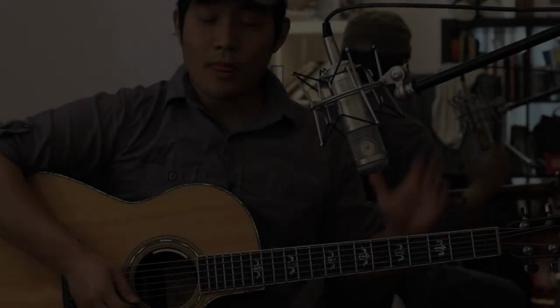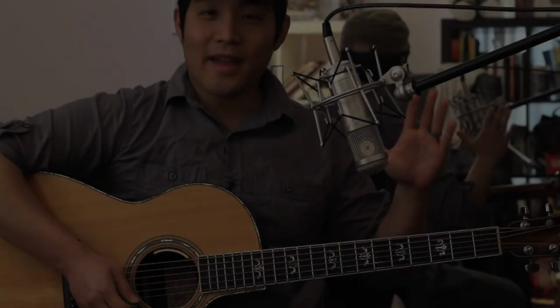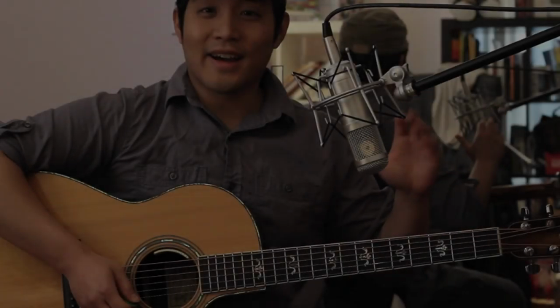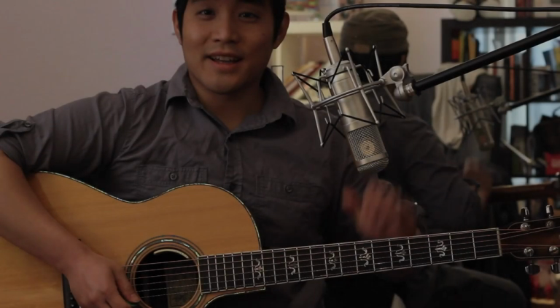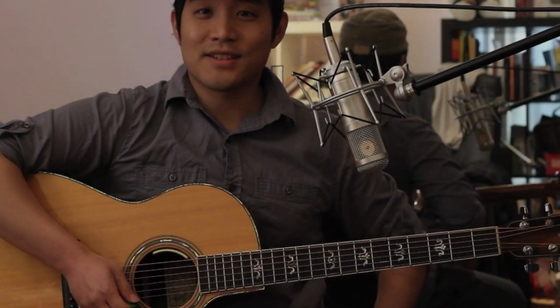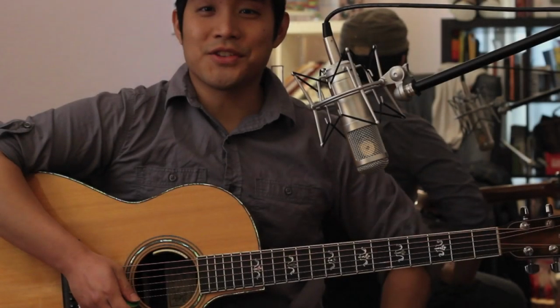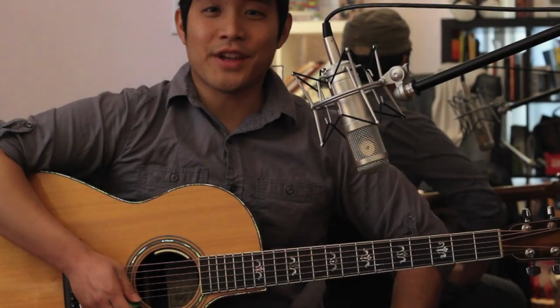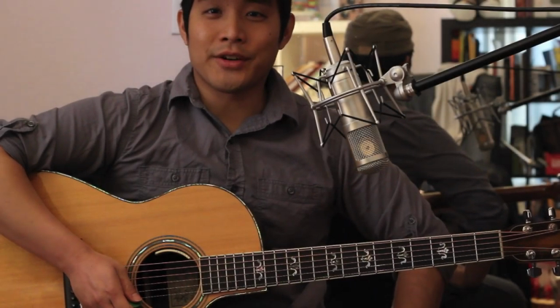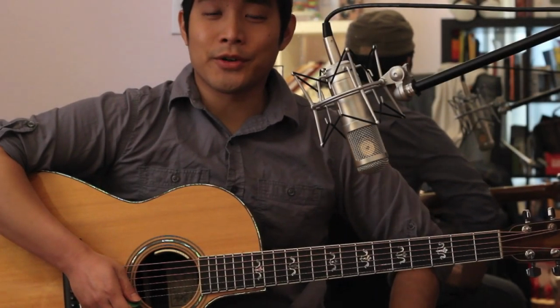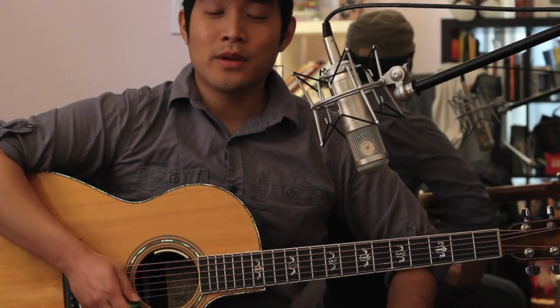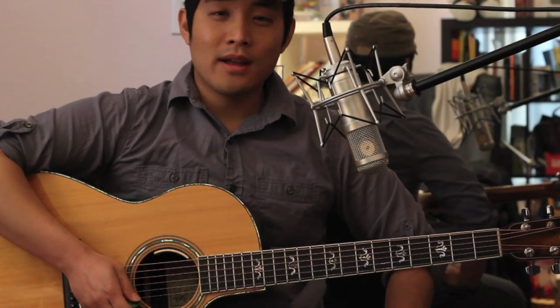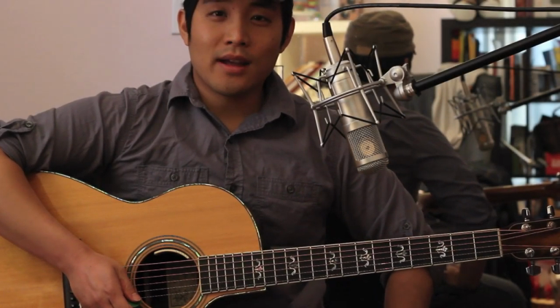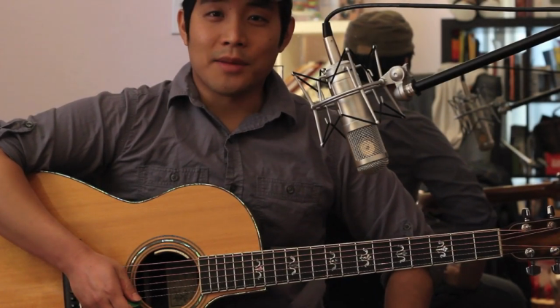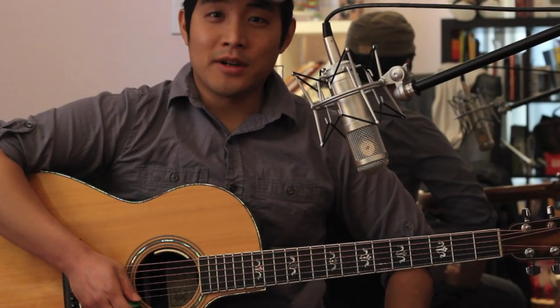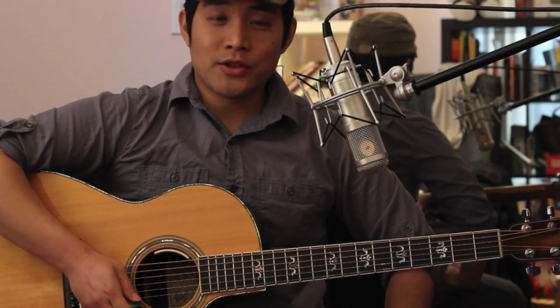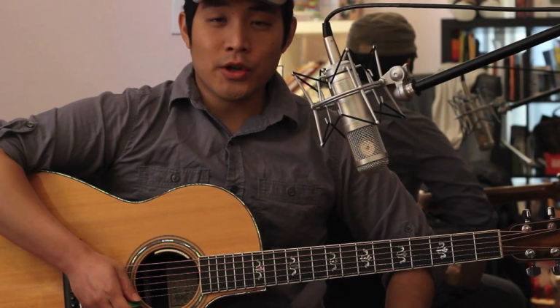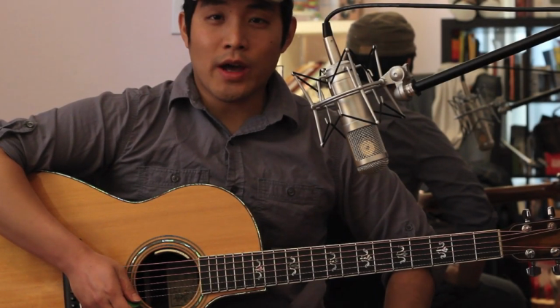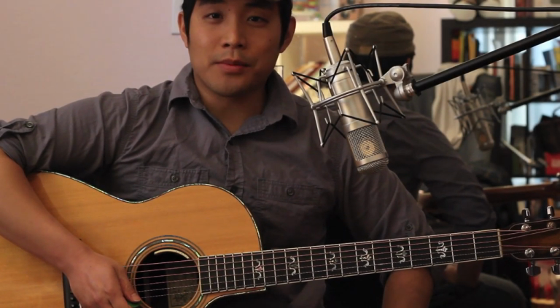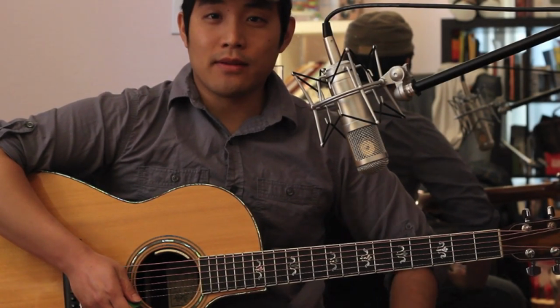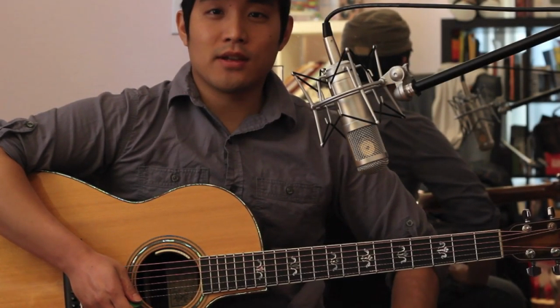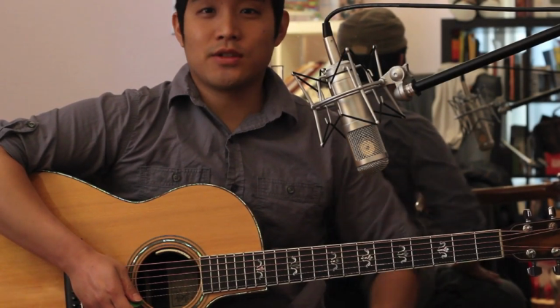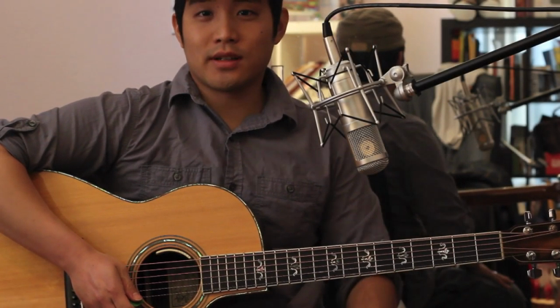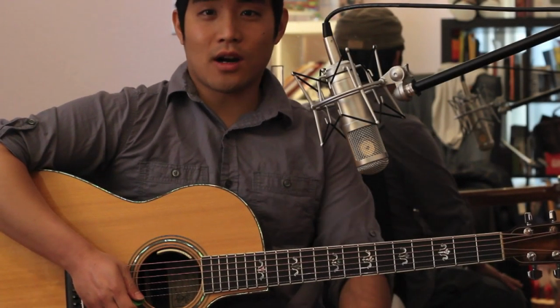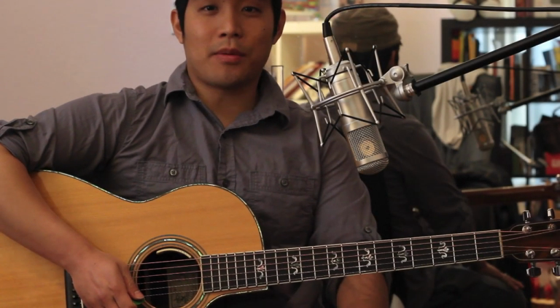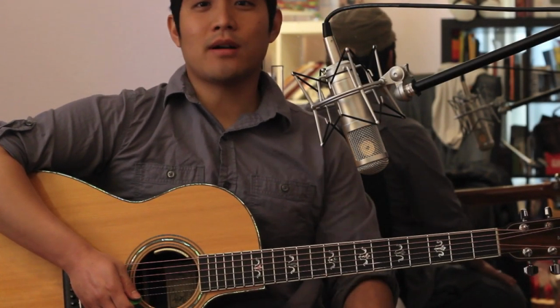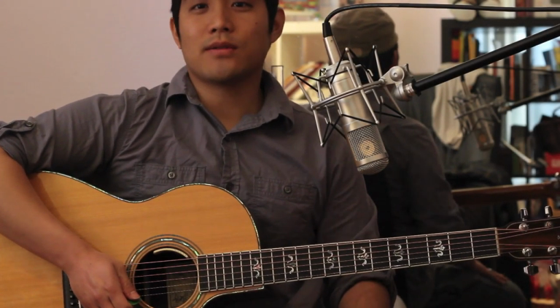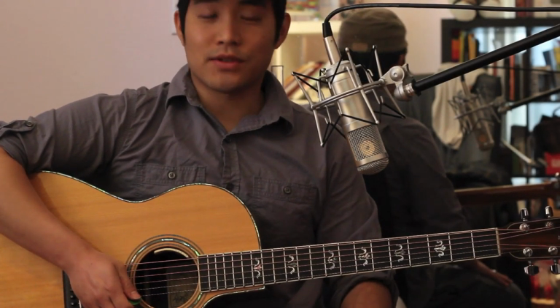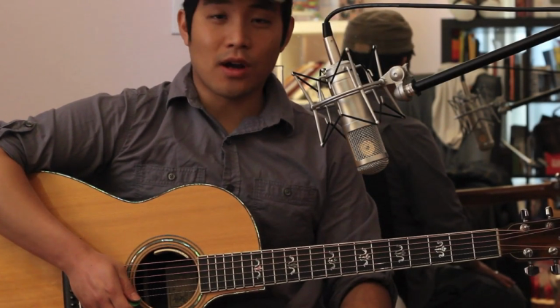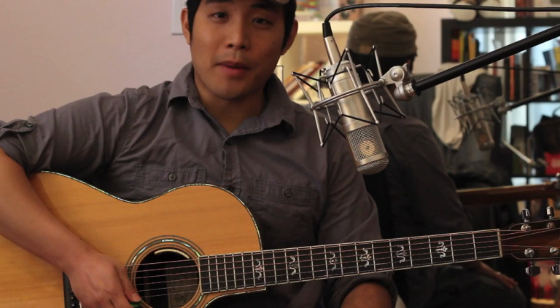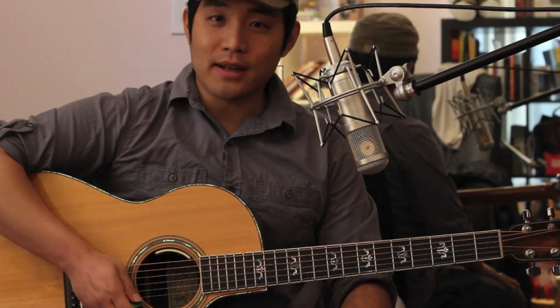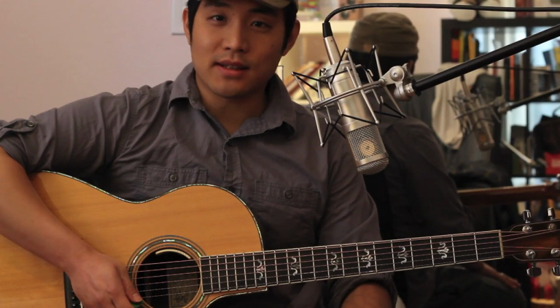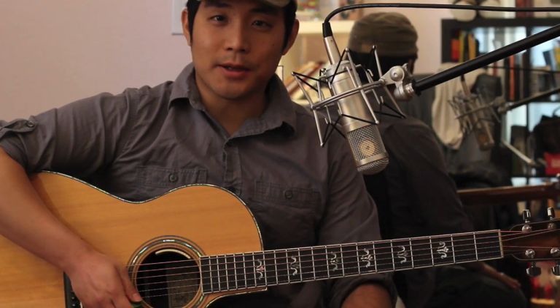Hey guys, this is Andrew, and I'm here to show you how to play the acoustic guitar part of the song Mighty Sound.